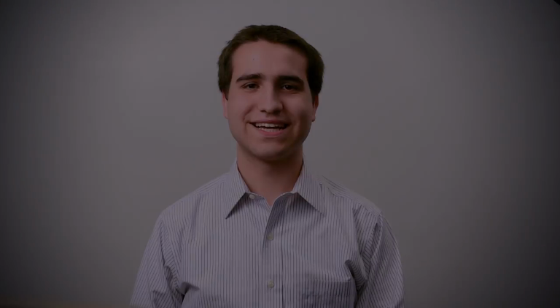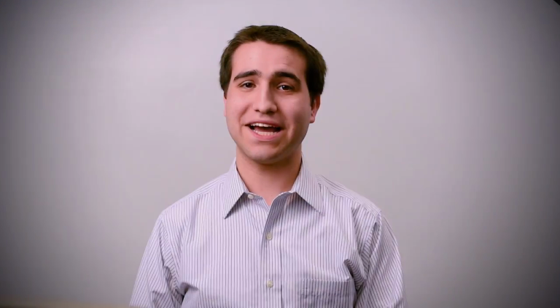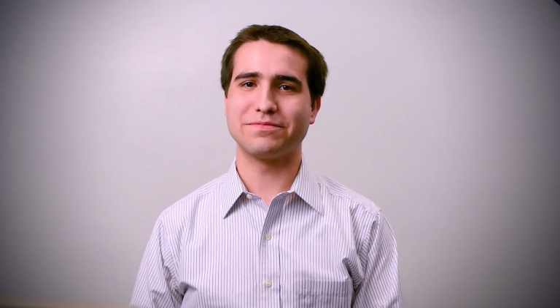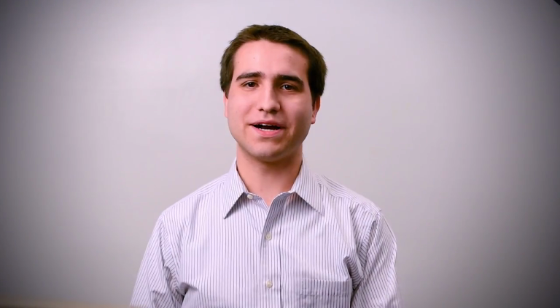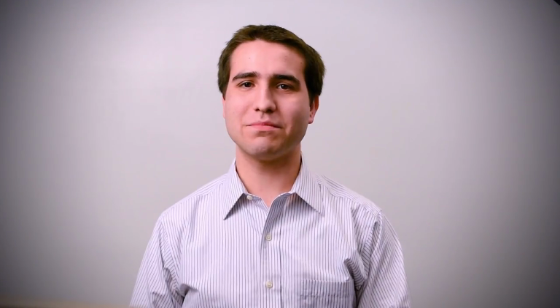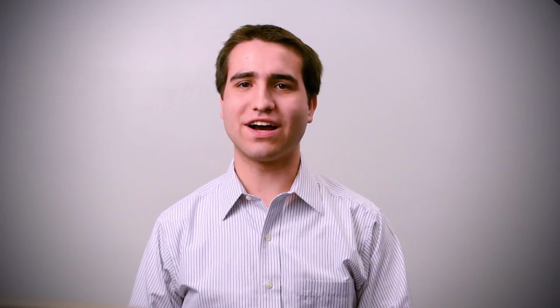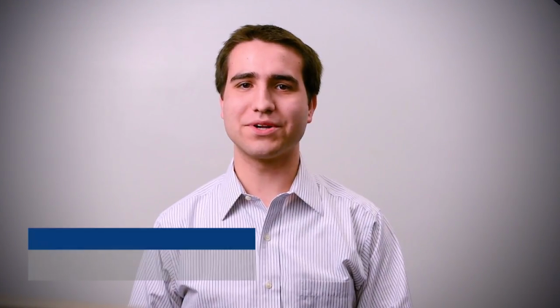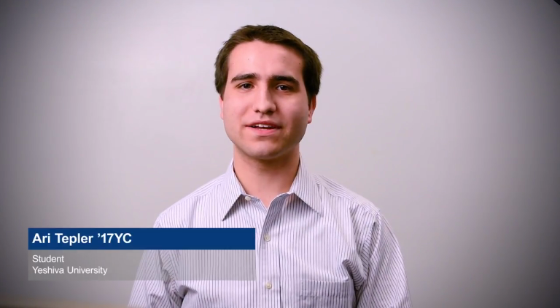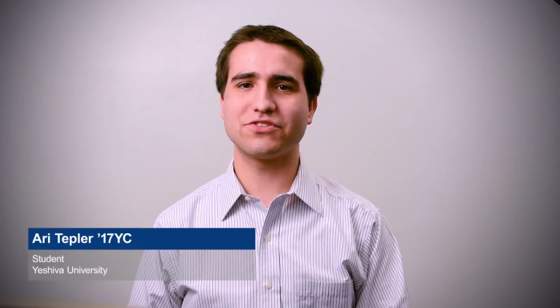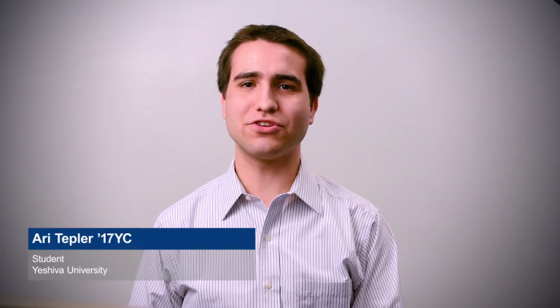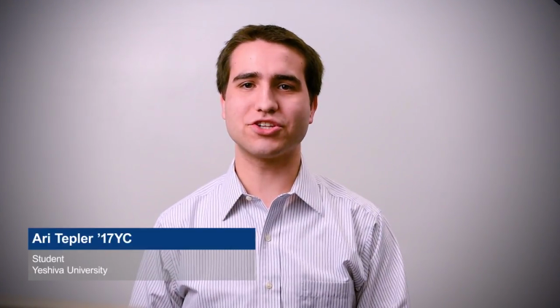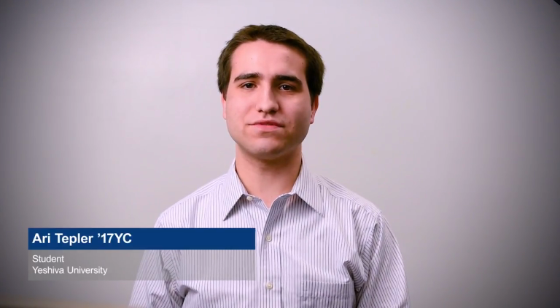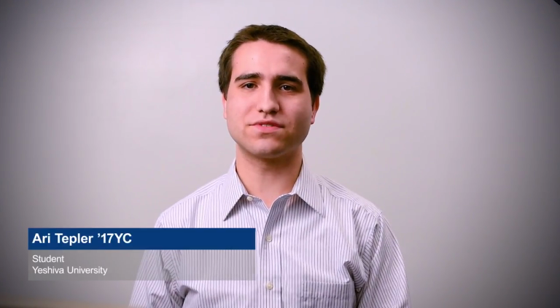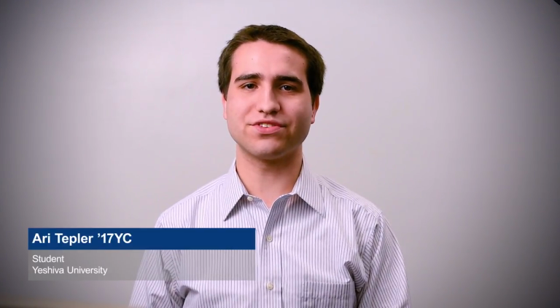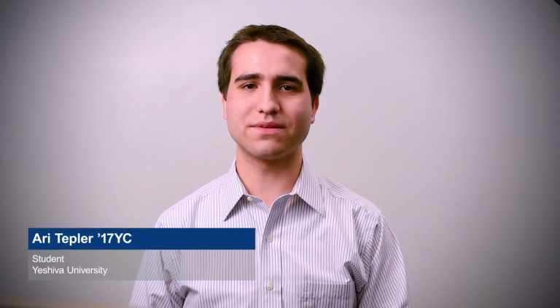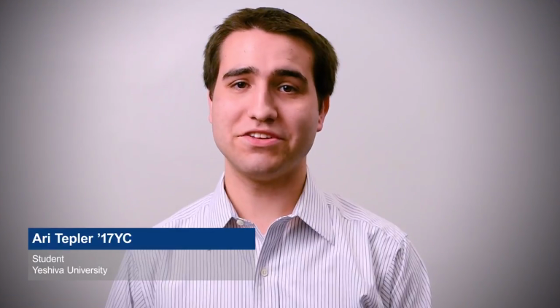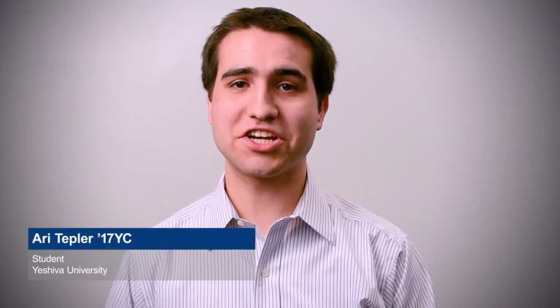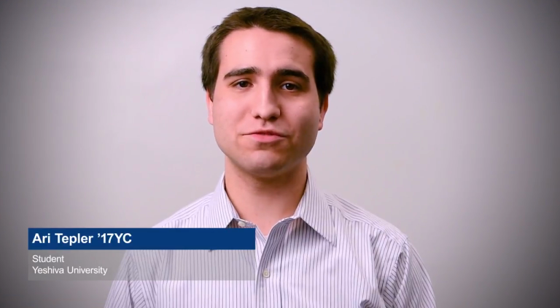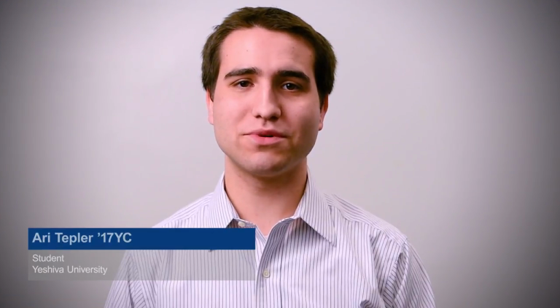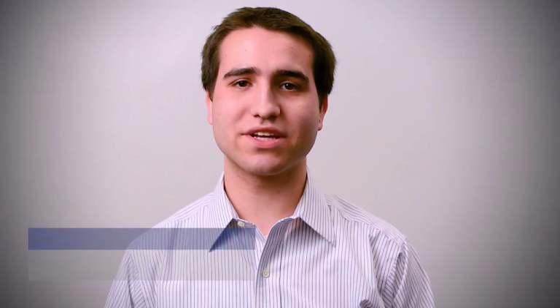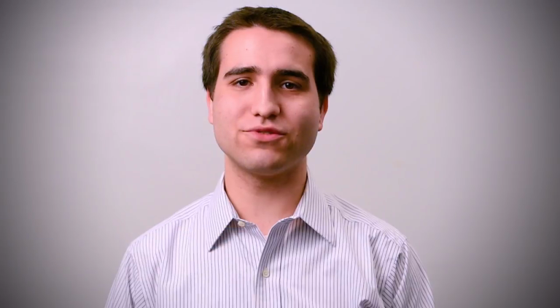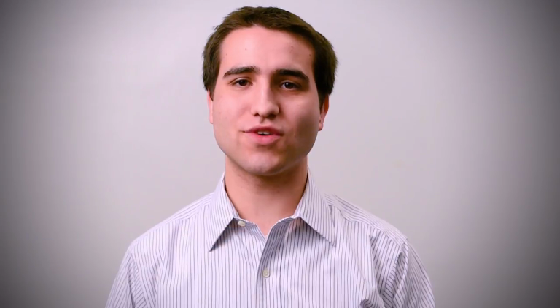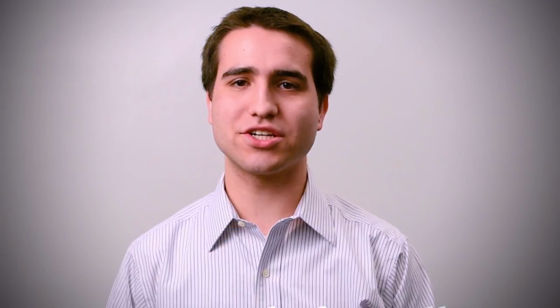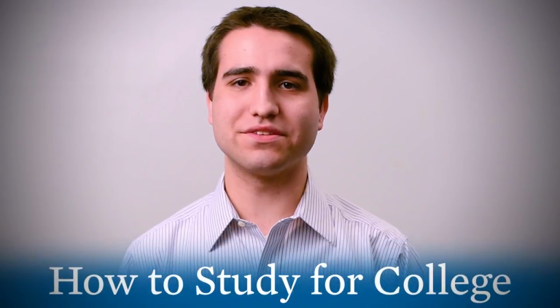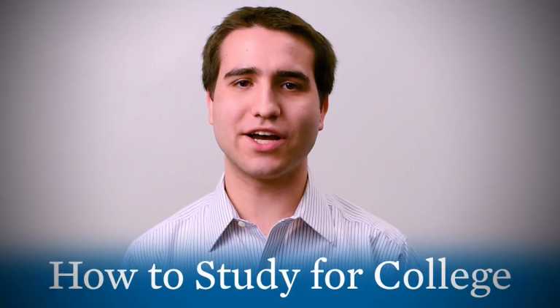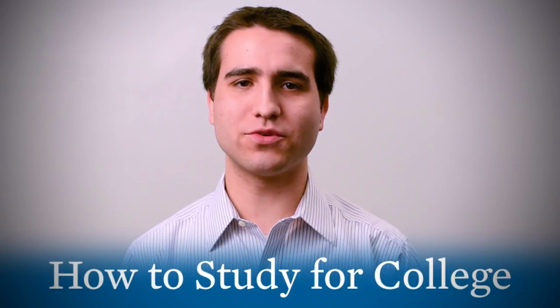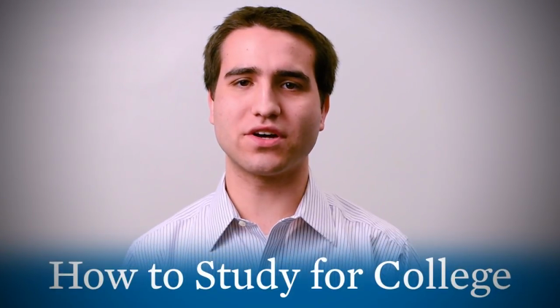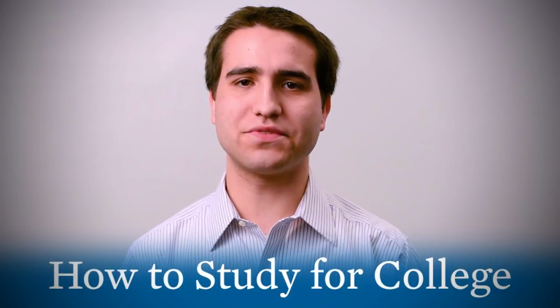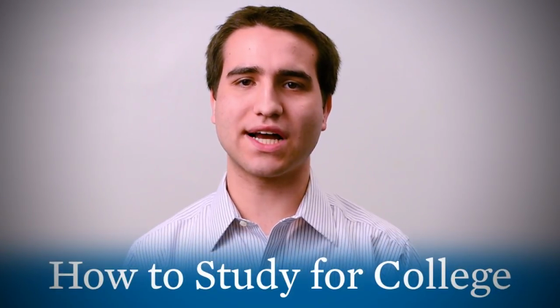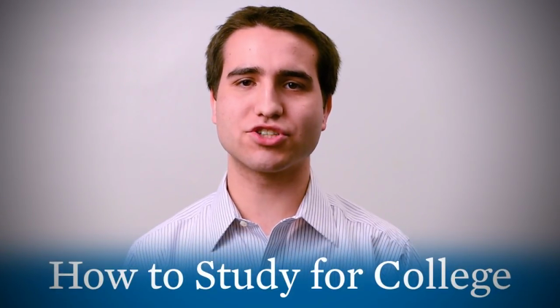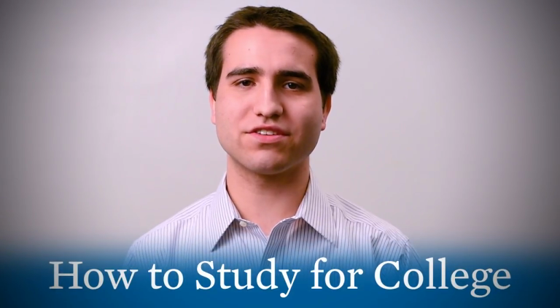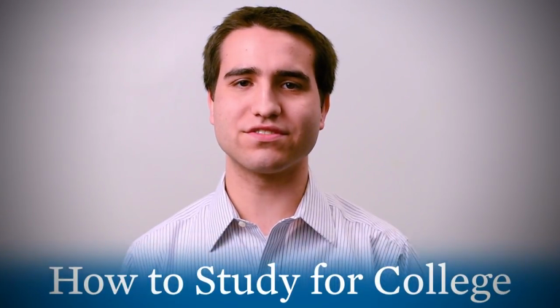Hi, my name is Ari and I'm a senior at Yeshiva University. In this session we will look at a few strategies to help you study for your college courses.